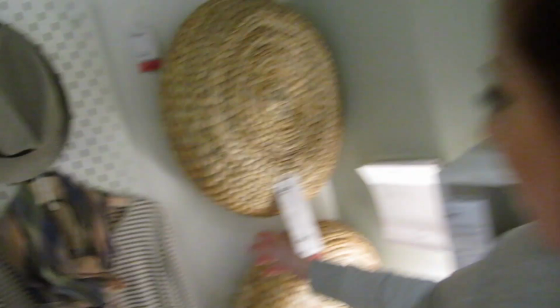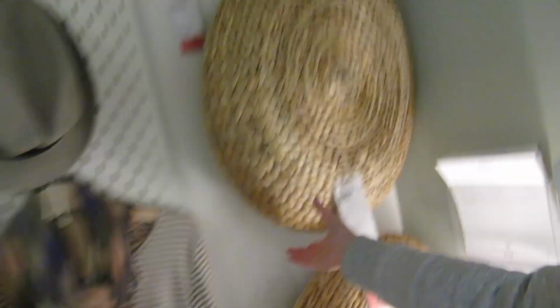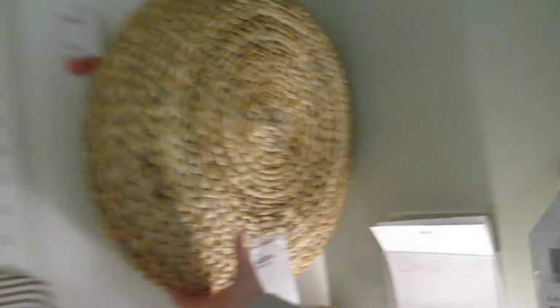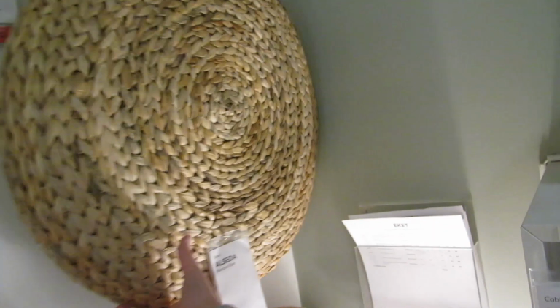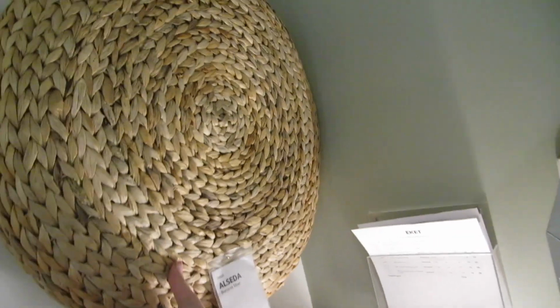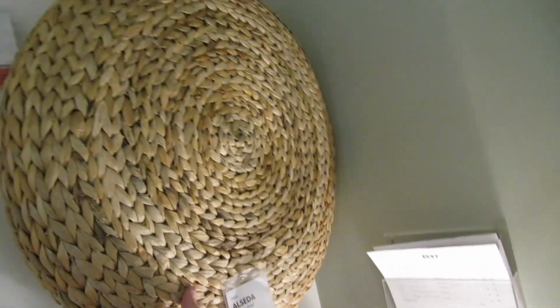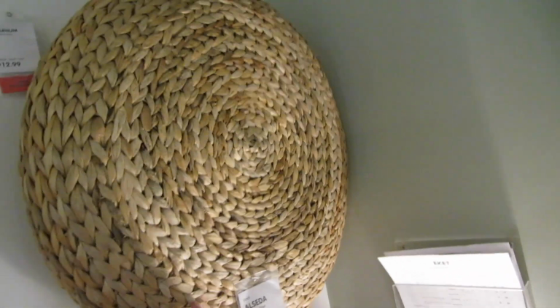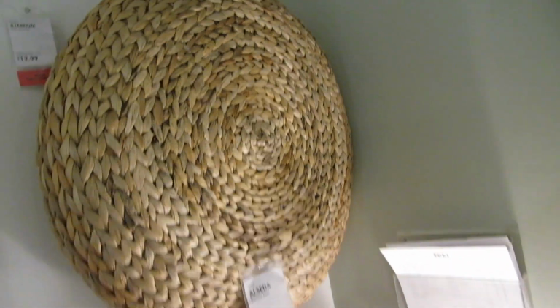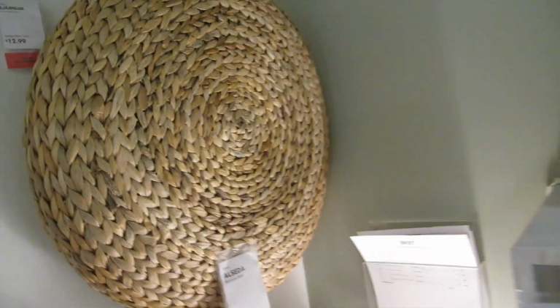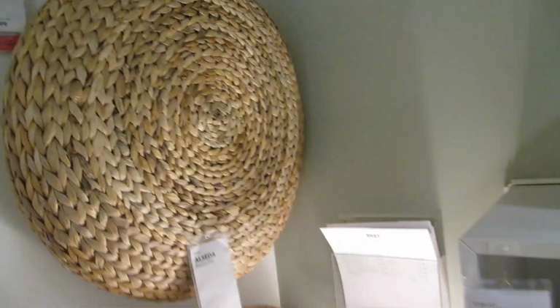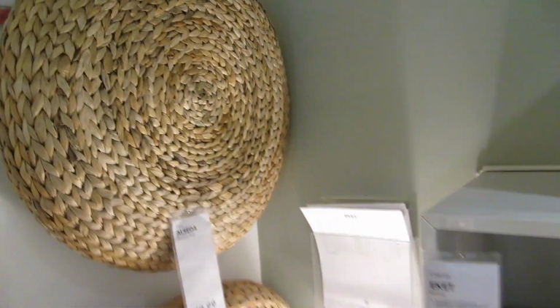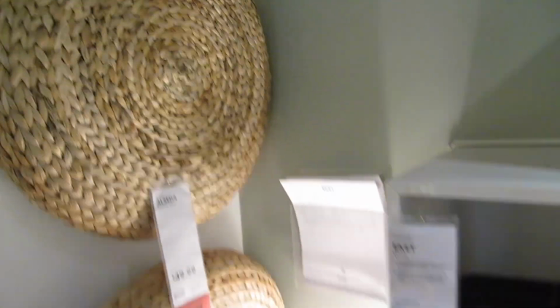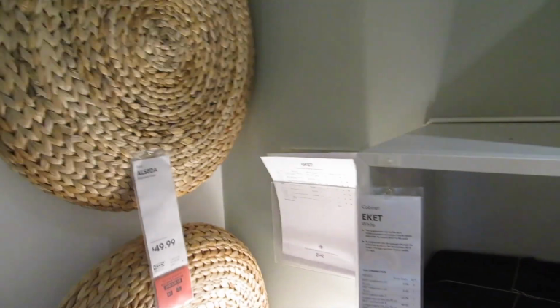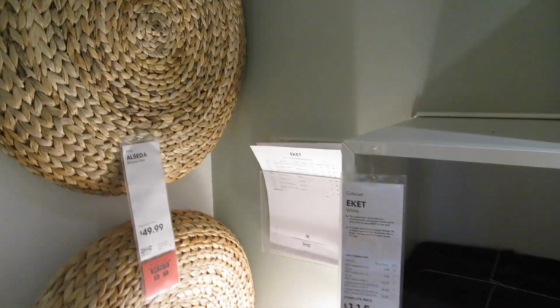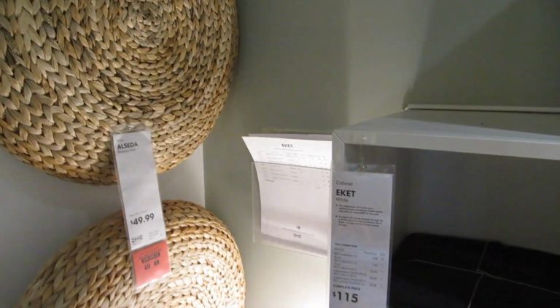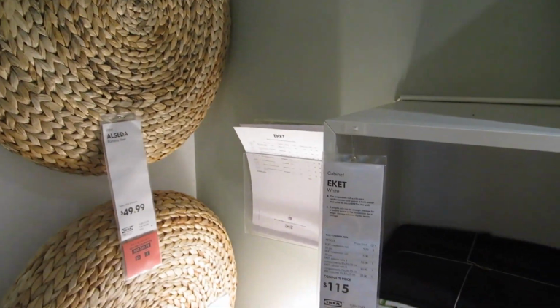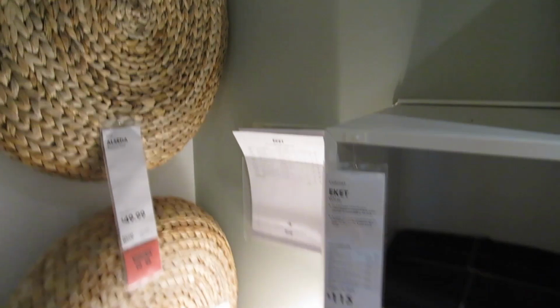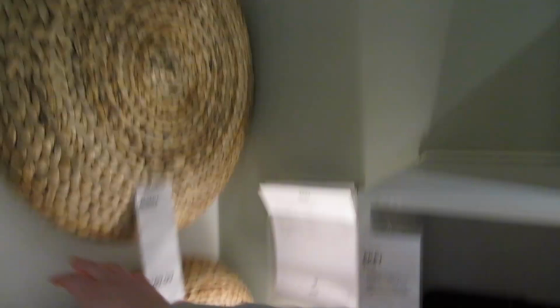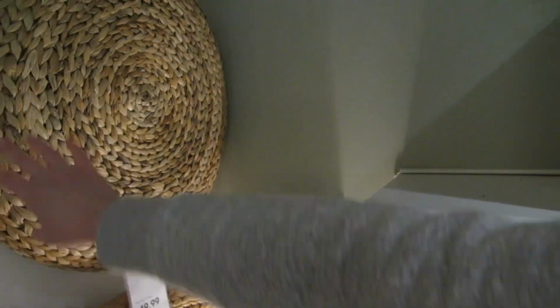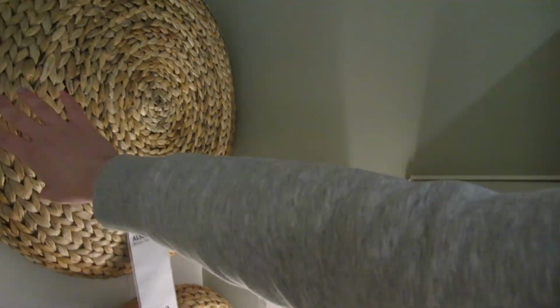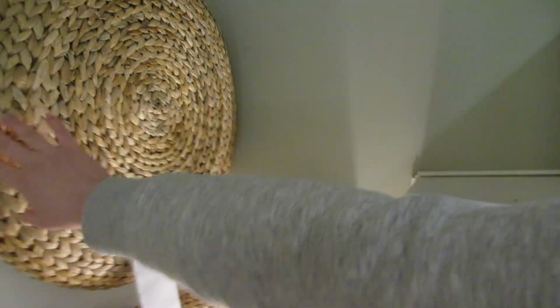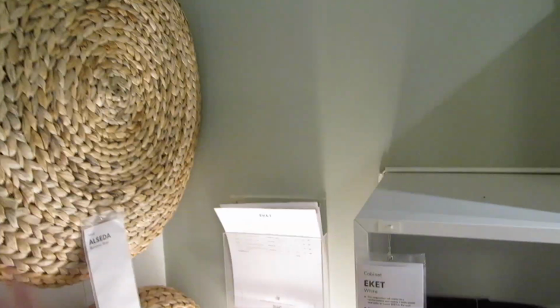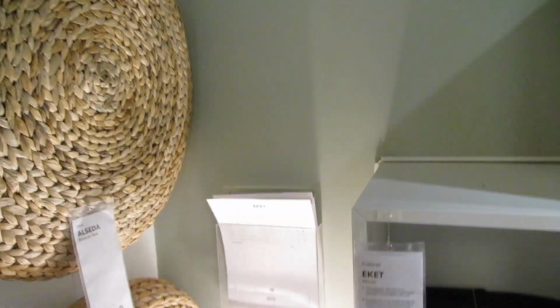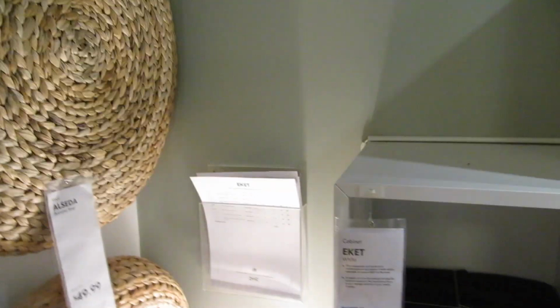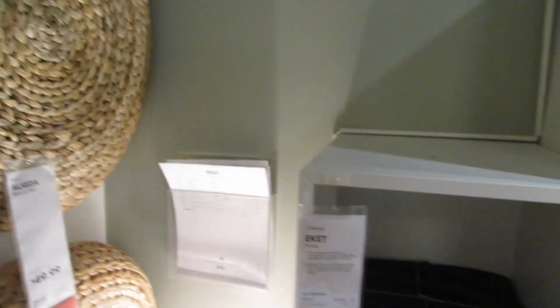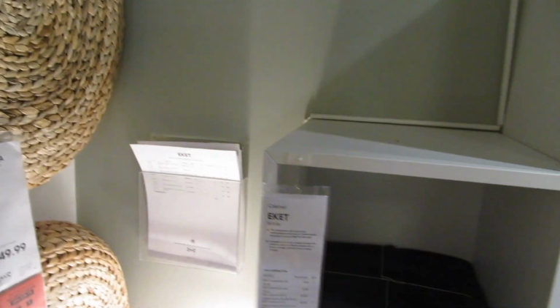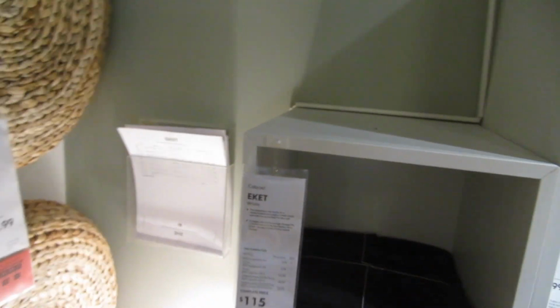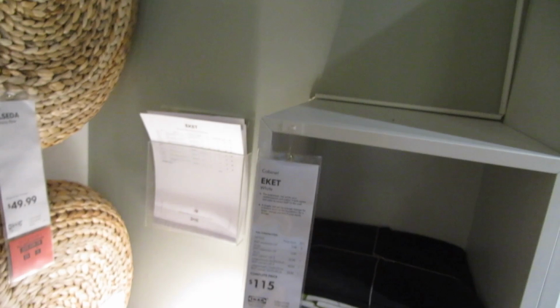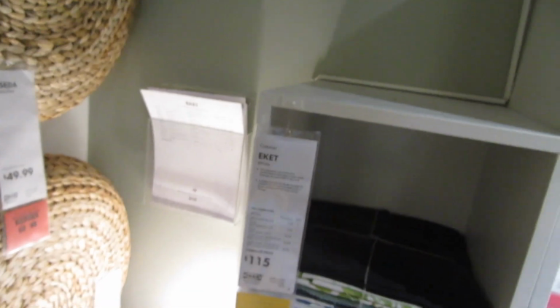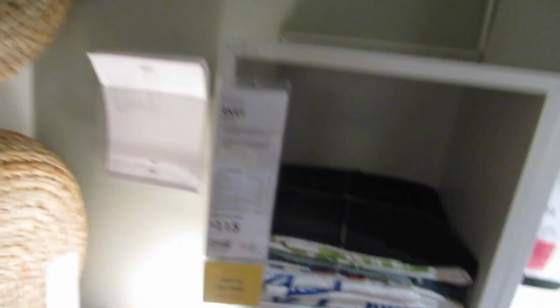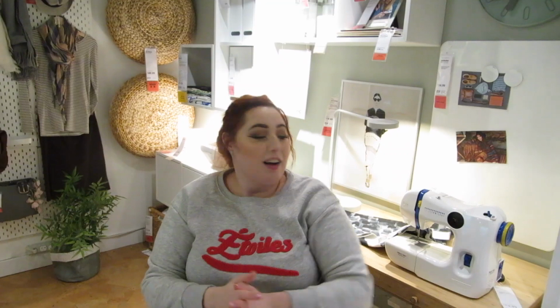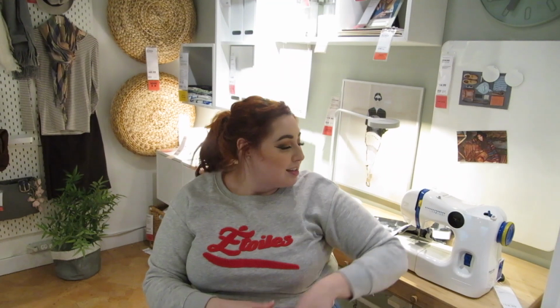I don't know what these are, but they're intriguing me. I think they're literally just displays, but I really like them.